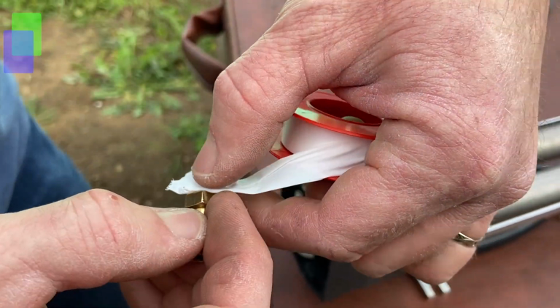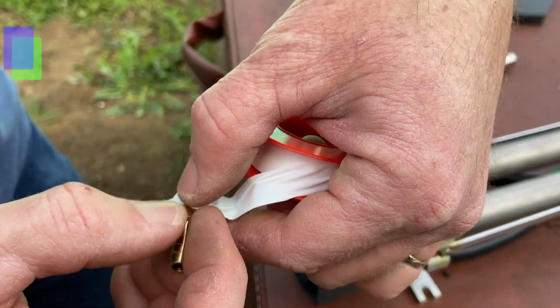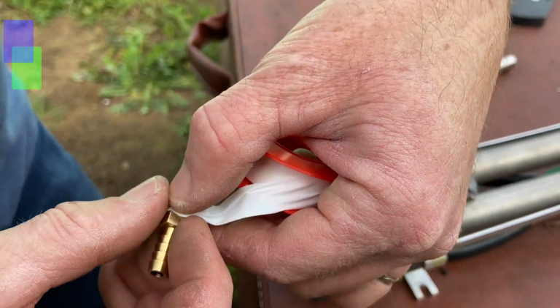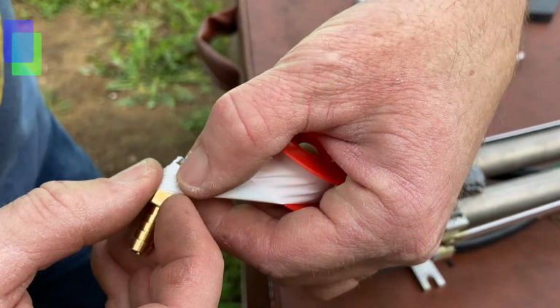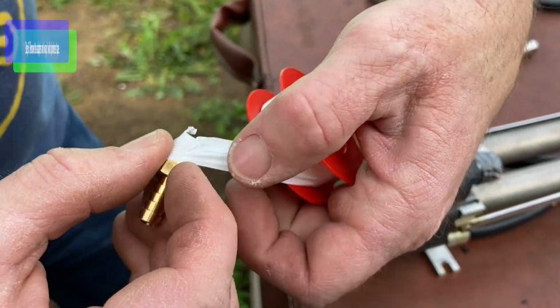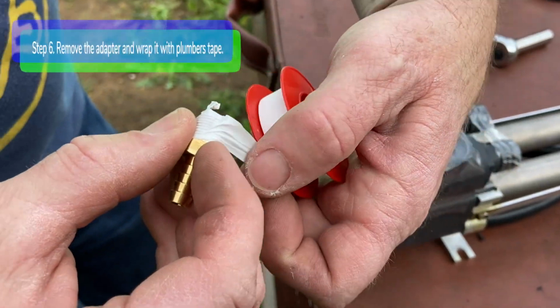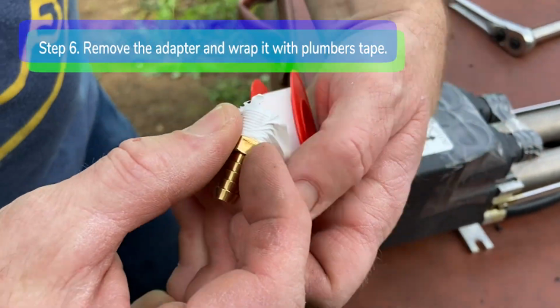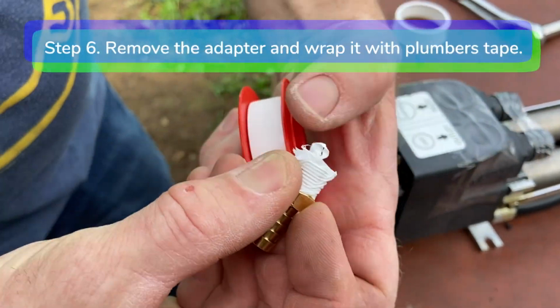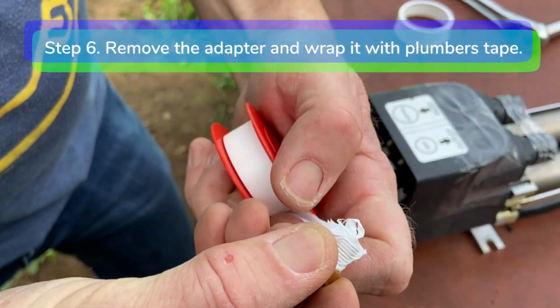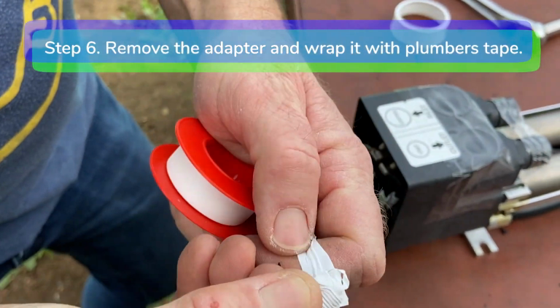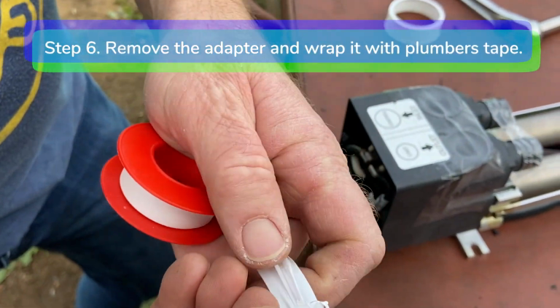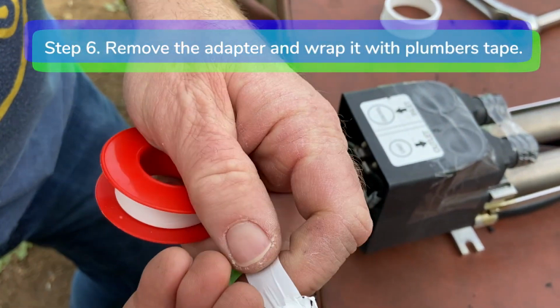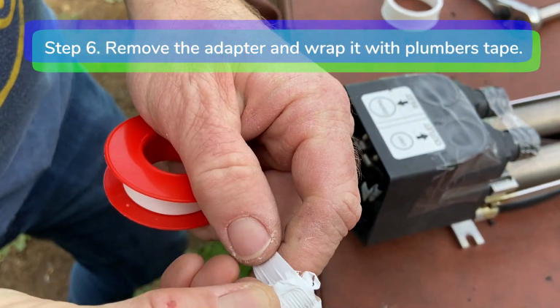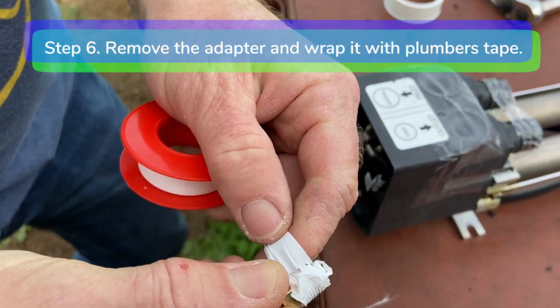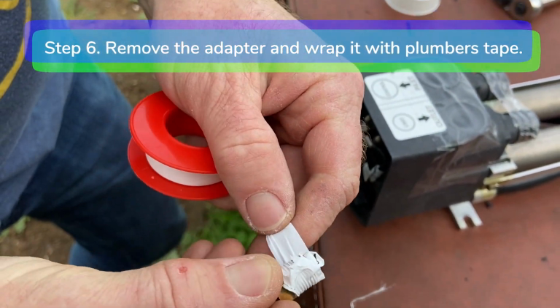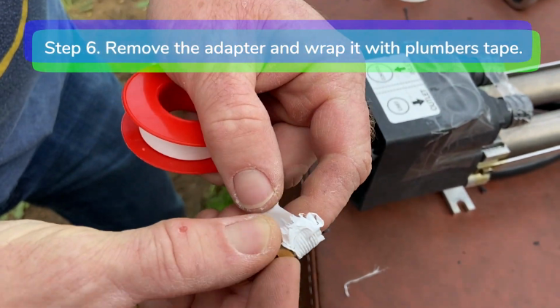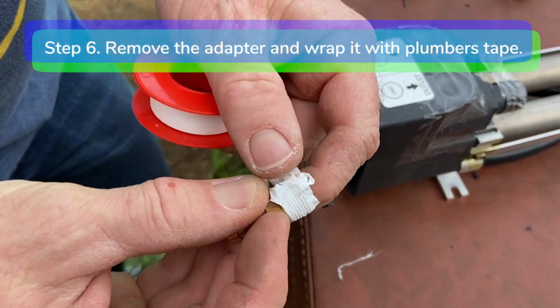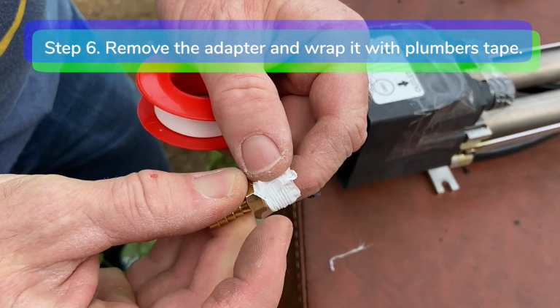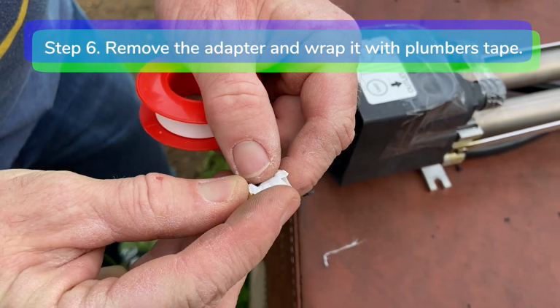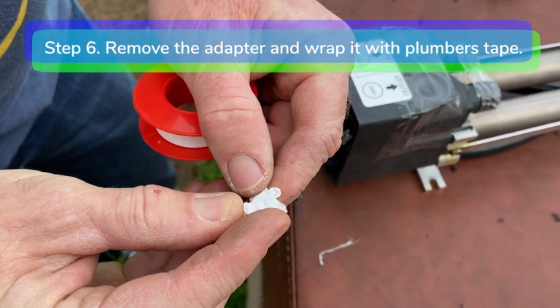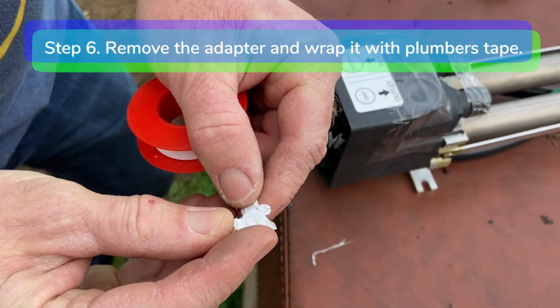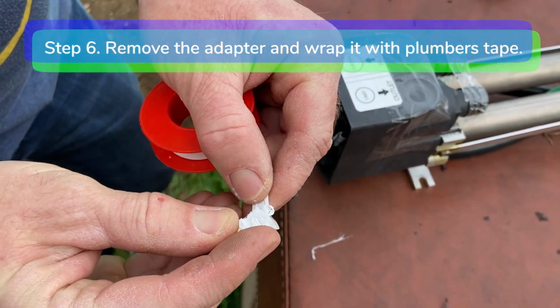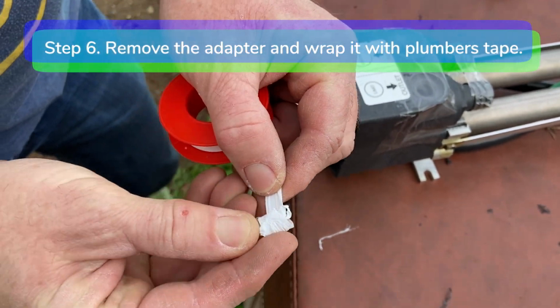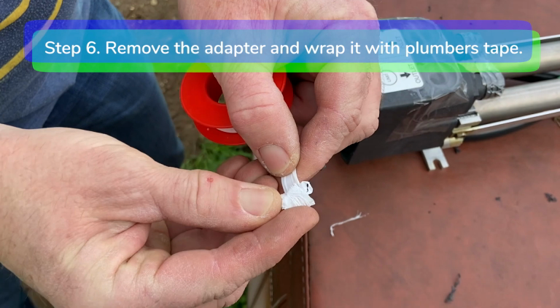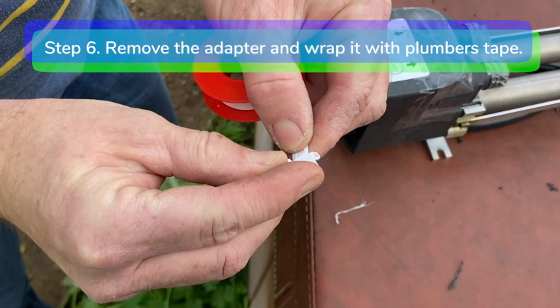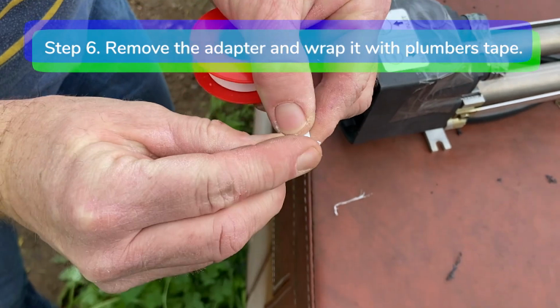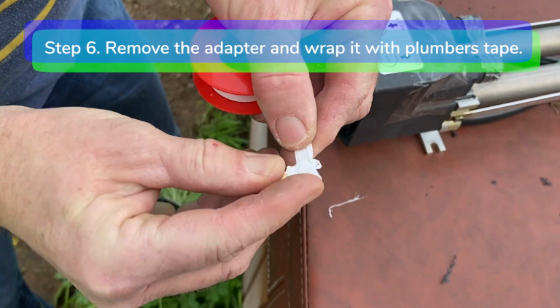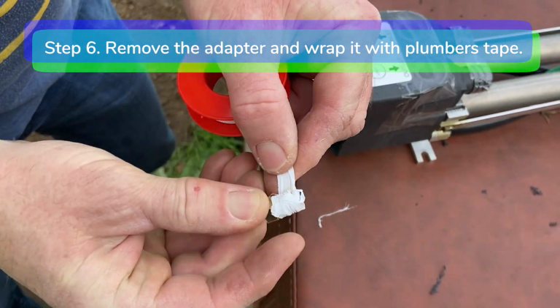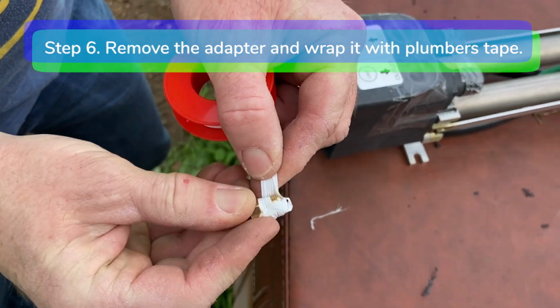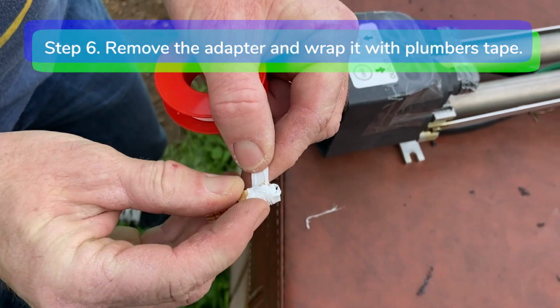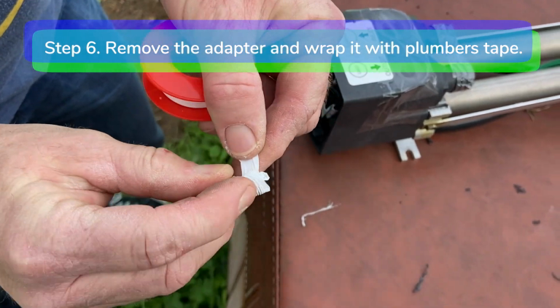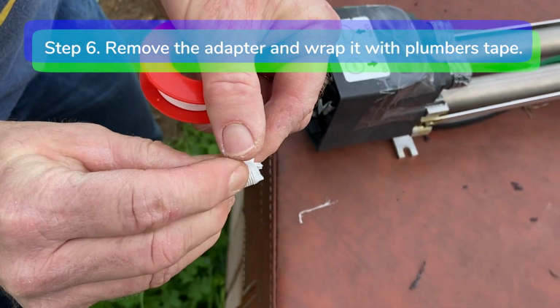Step 6. Remove the hose barb adapter and wrap it with plumber's tape.